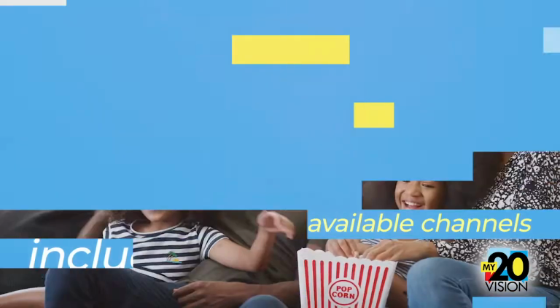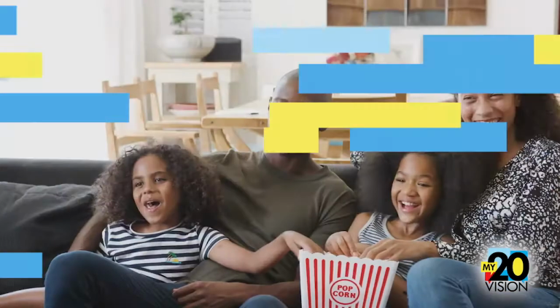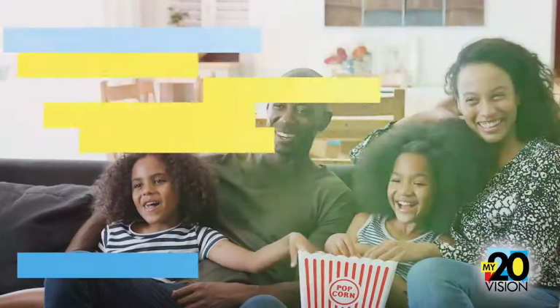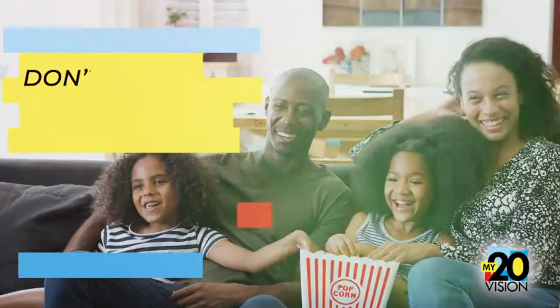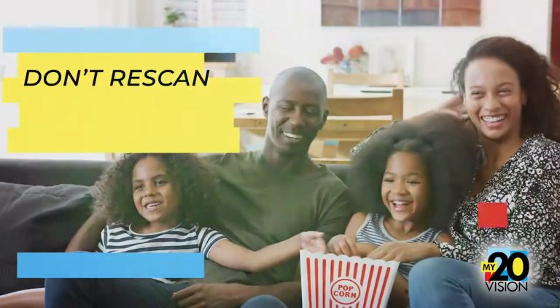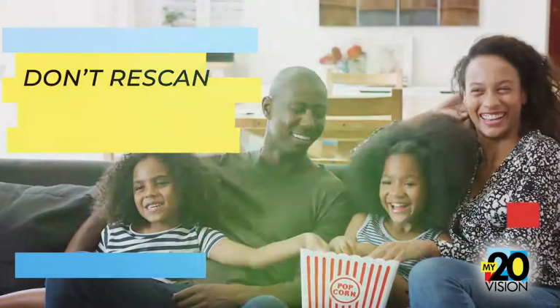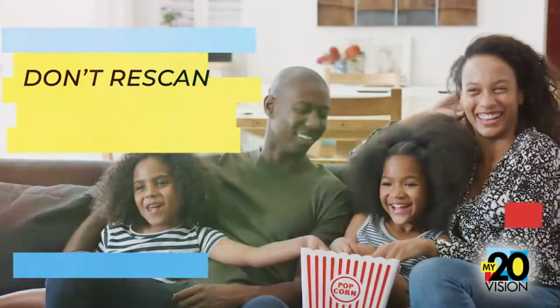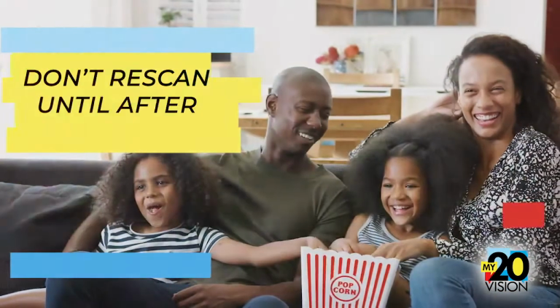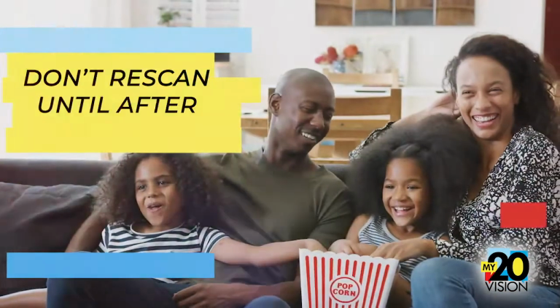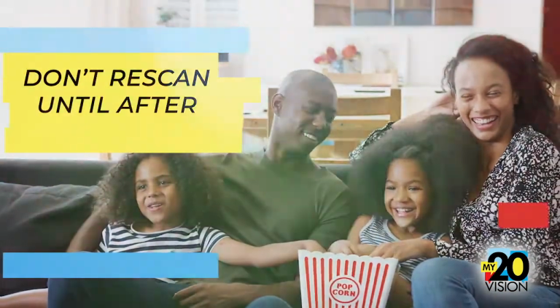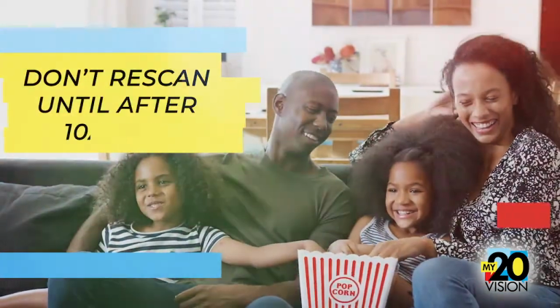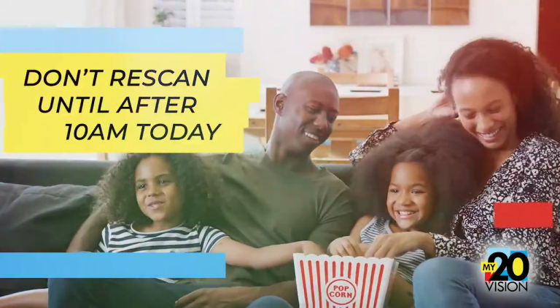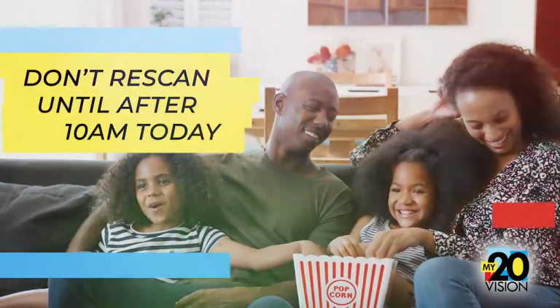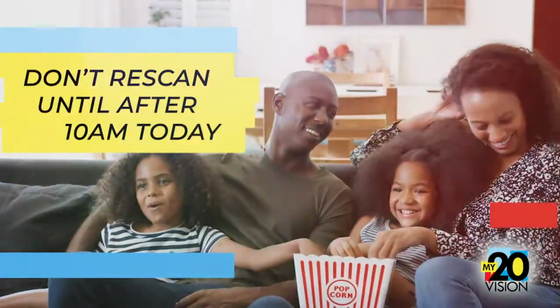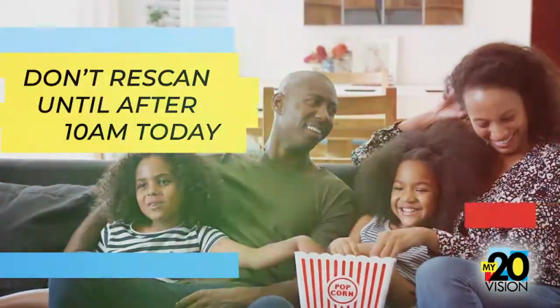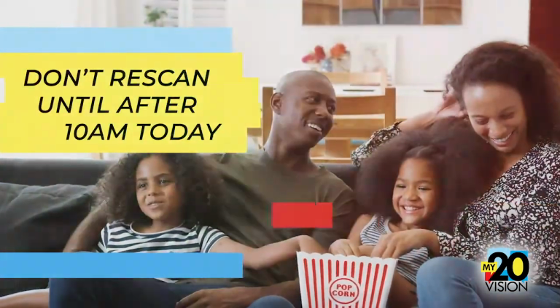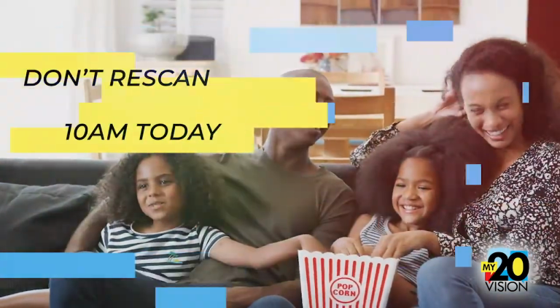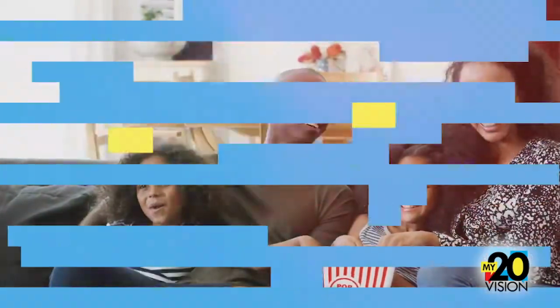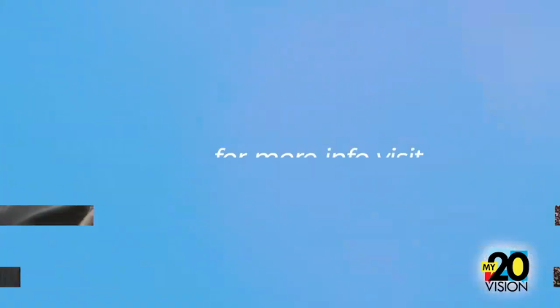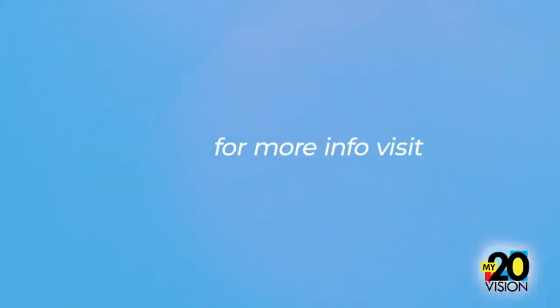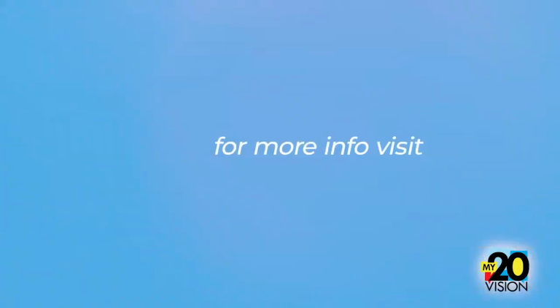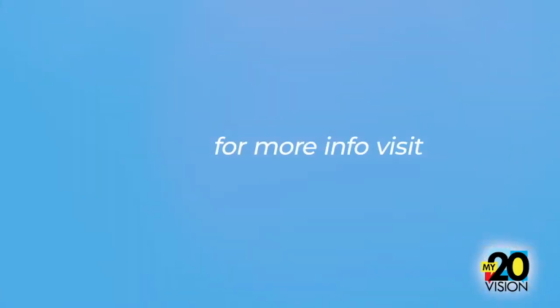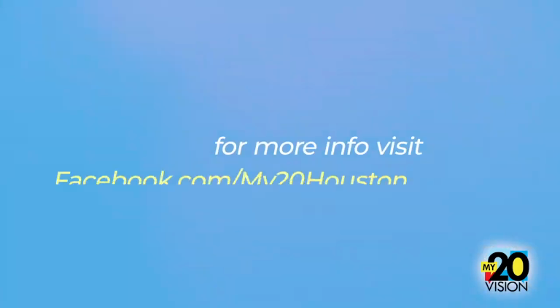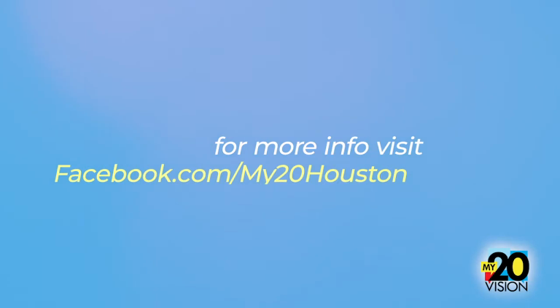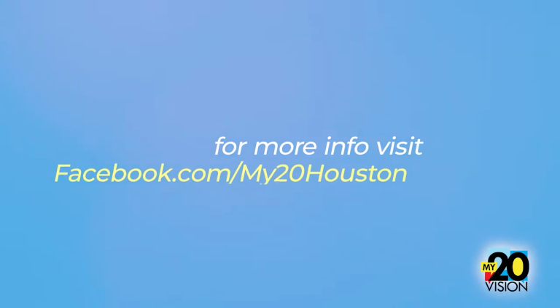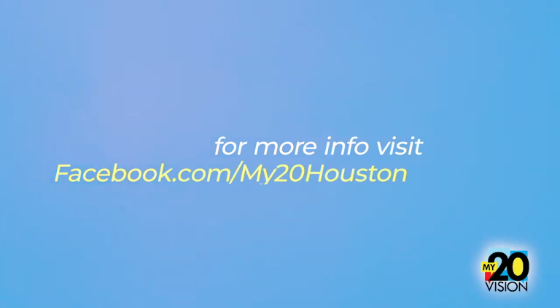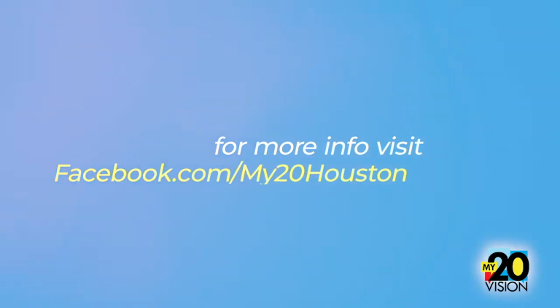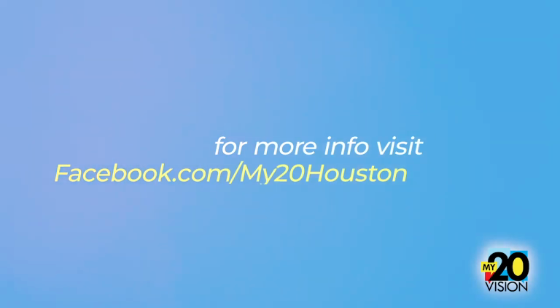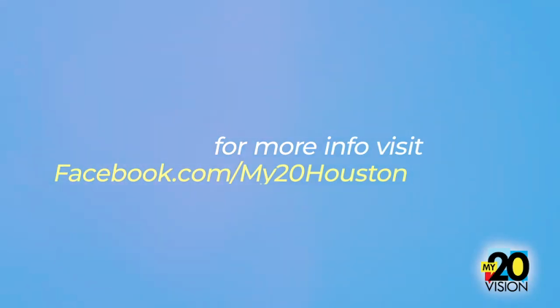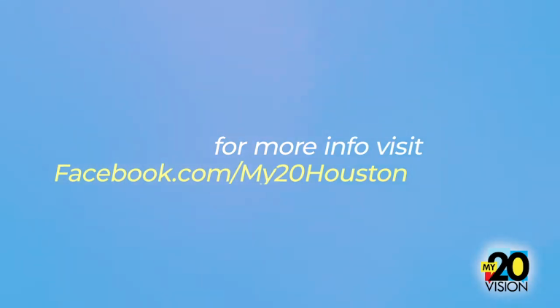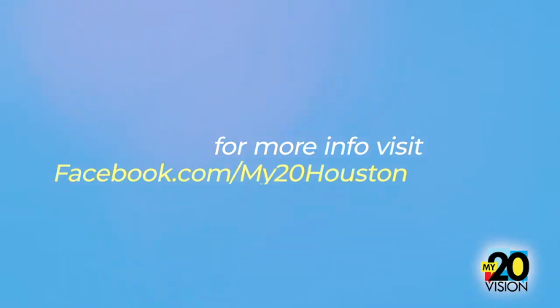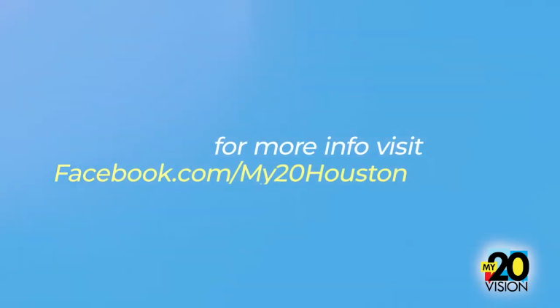But don't re-scan until after 10 a.m. today. For more info, please go to the My20 Facebook page.